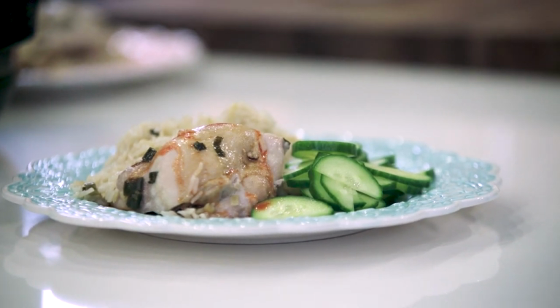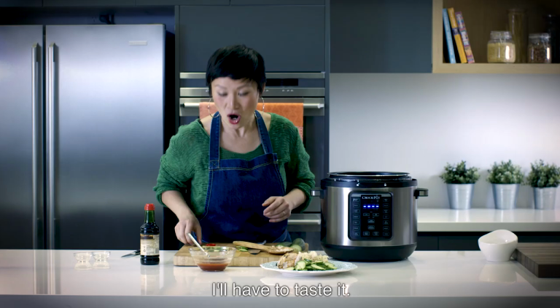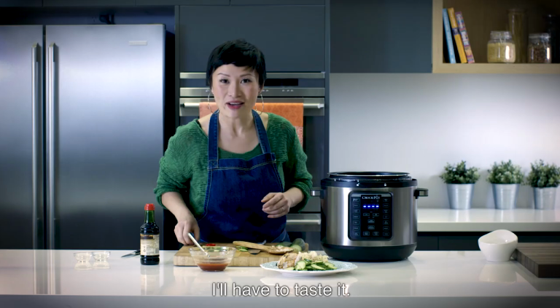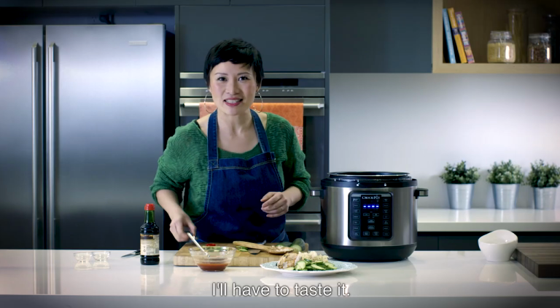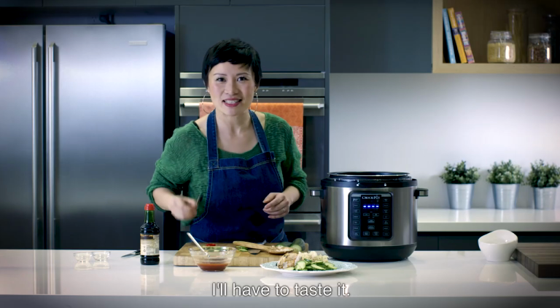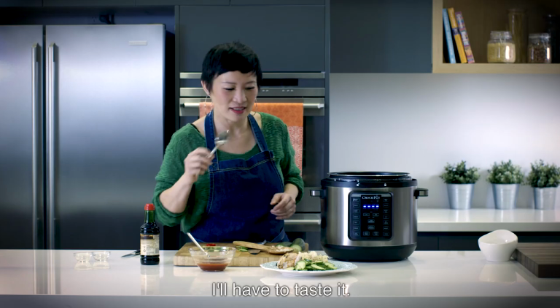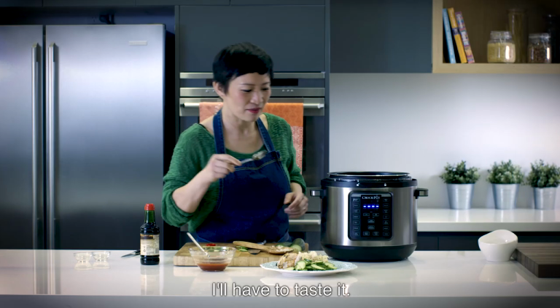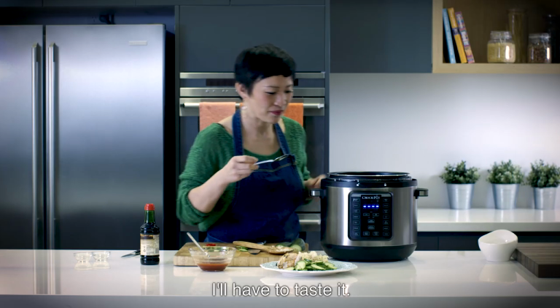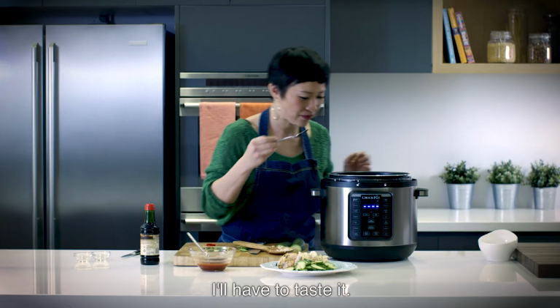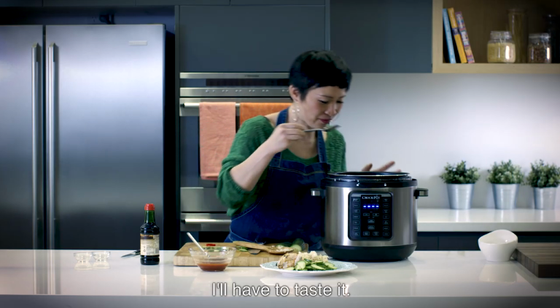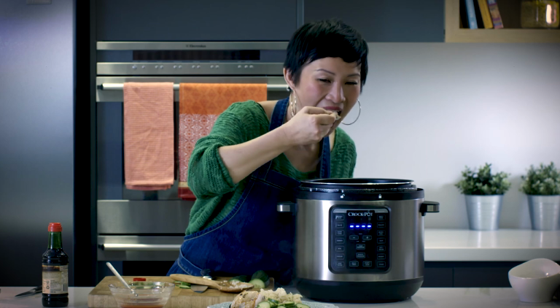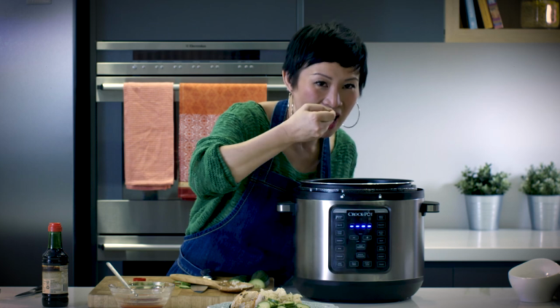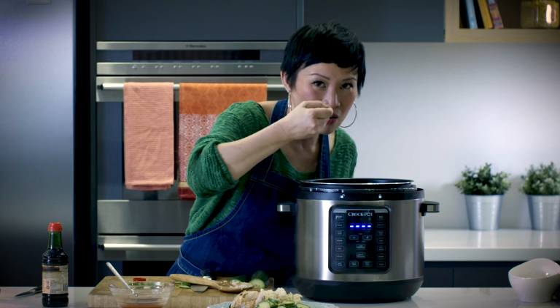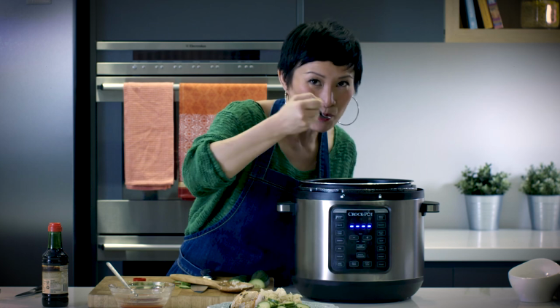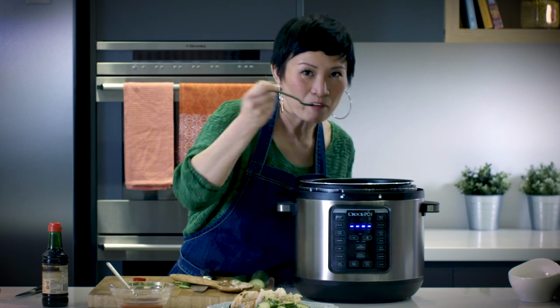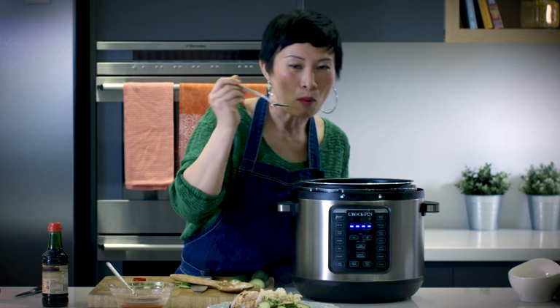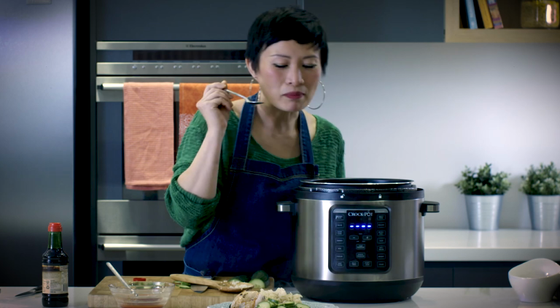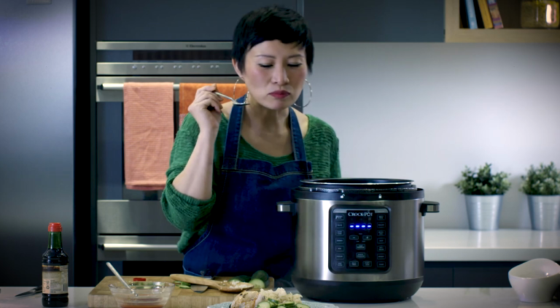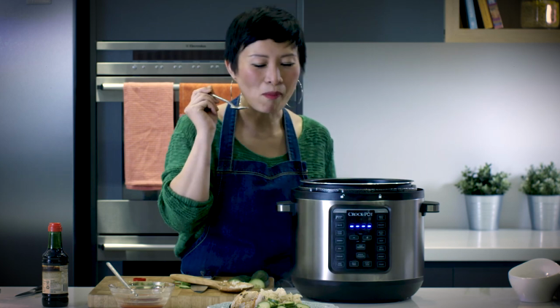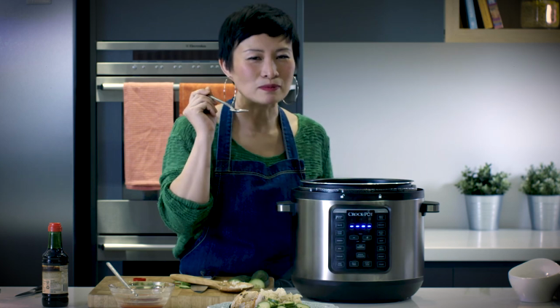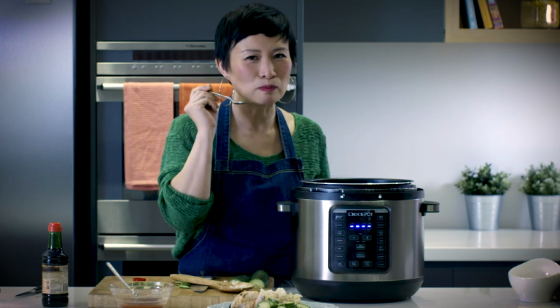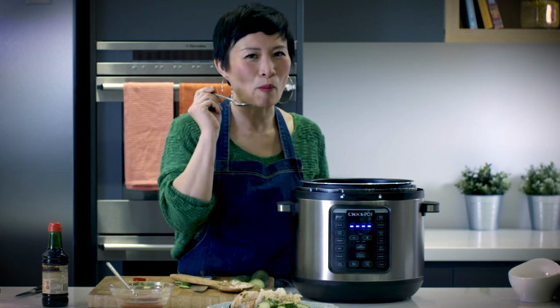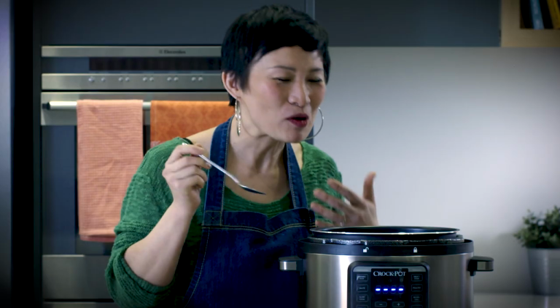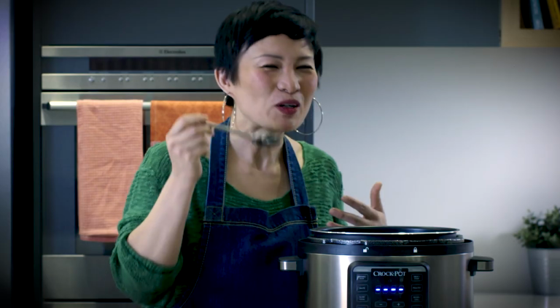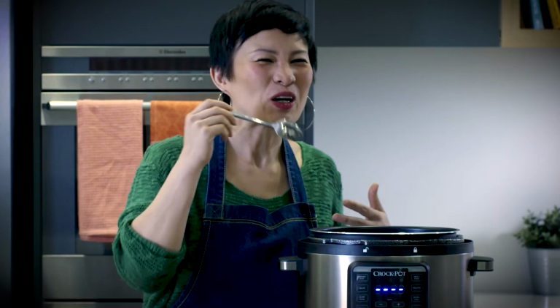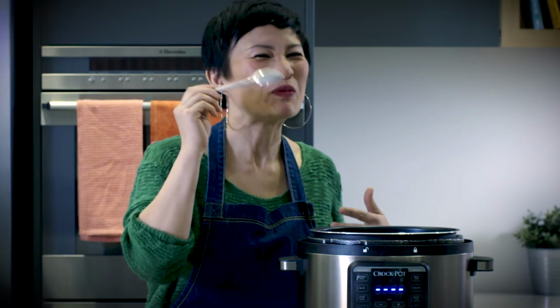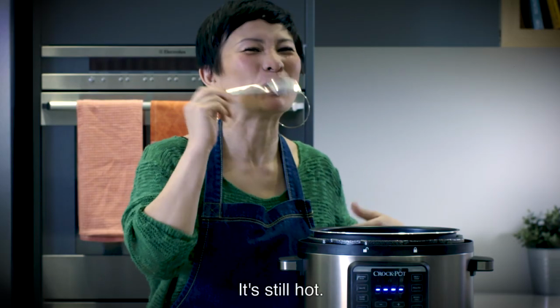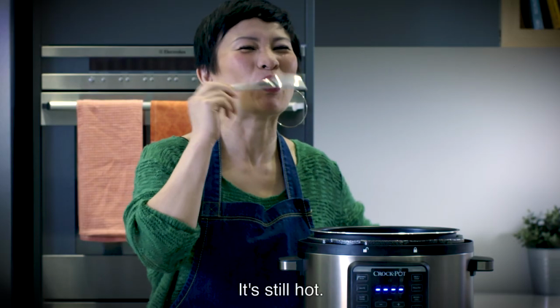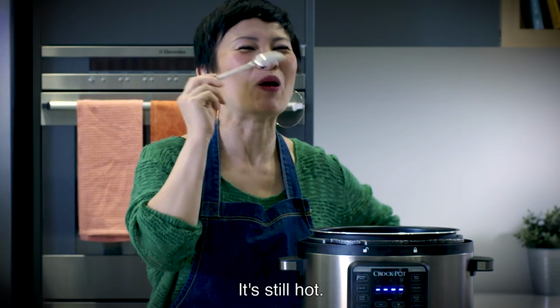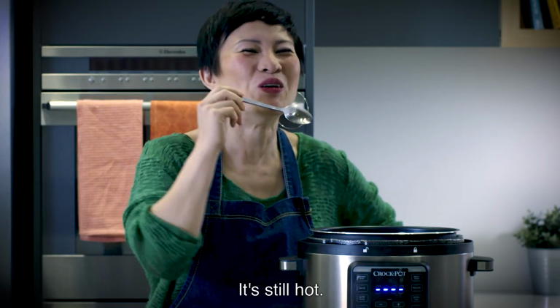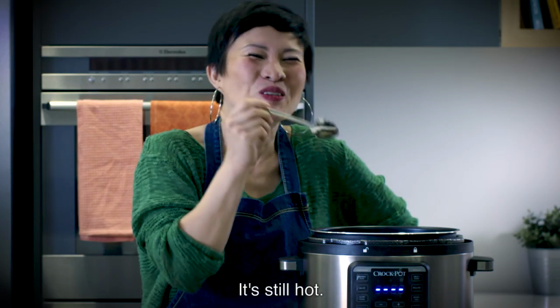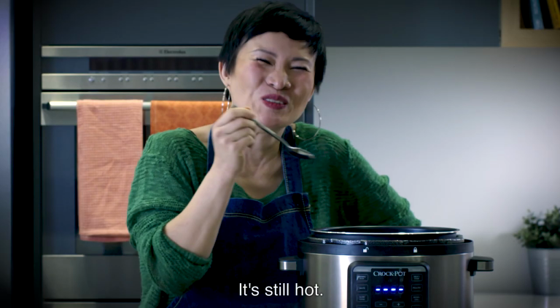I have to taste it. Mmm. Piping hot — it's too hot!